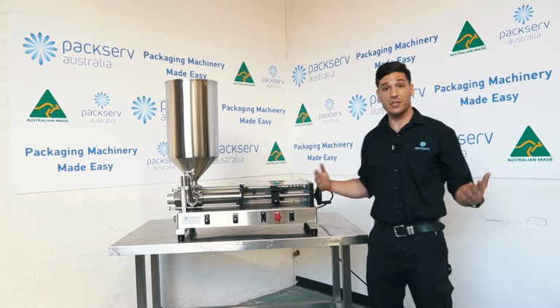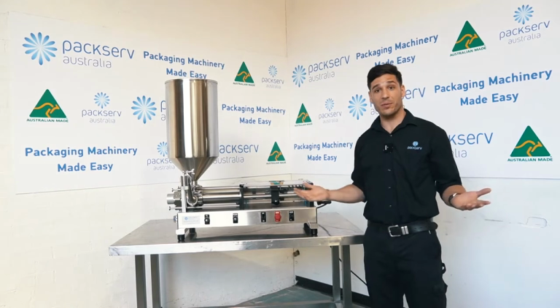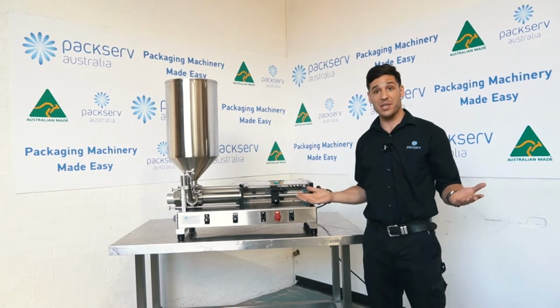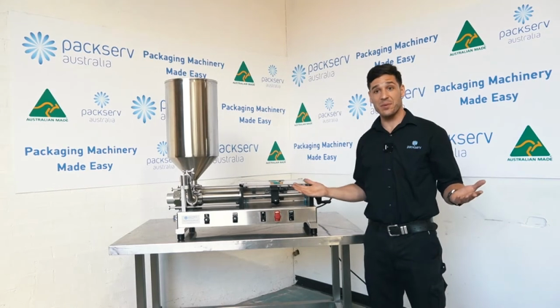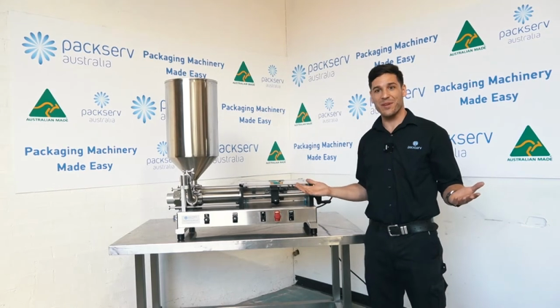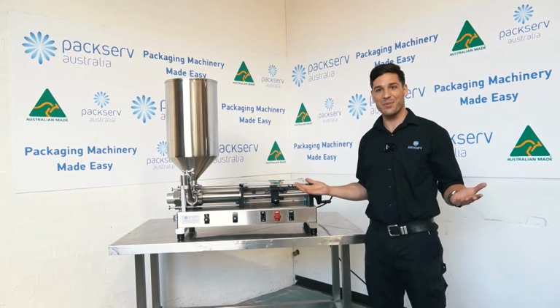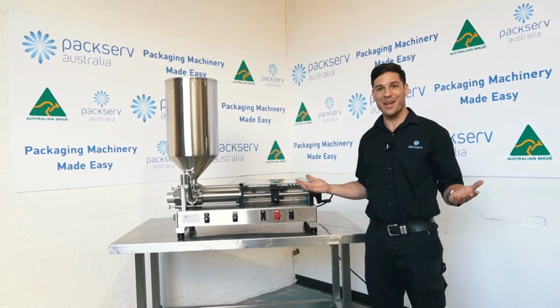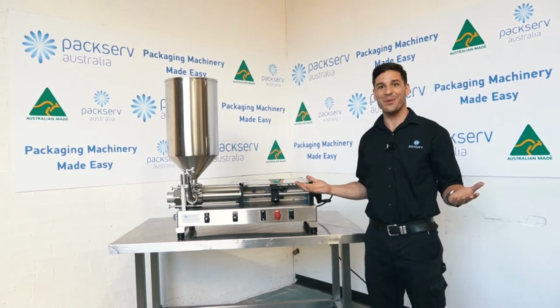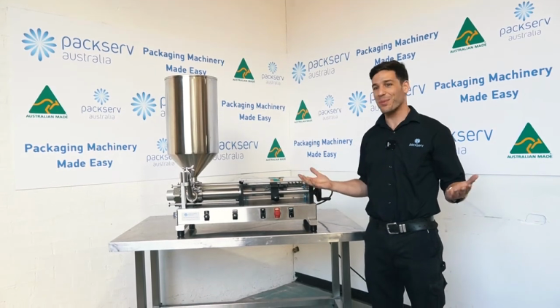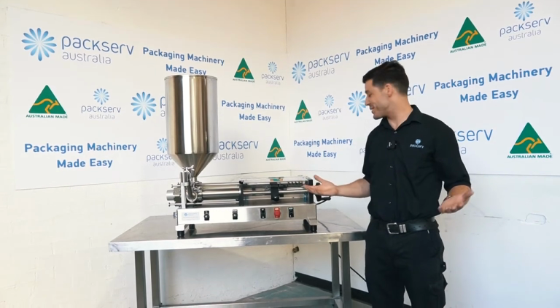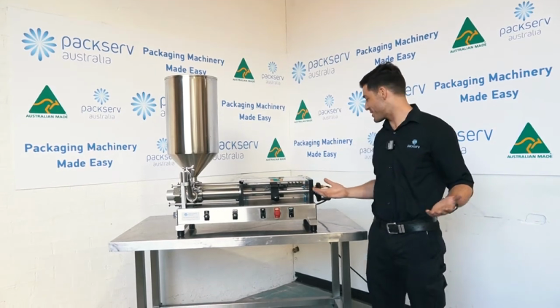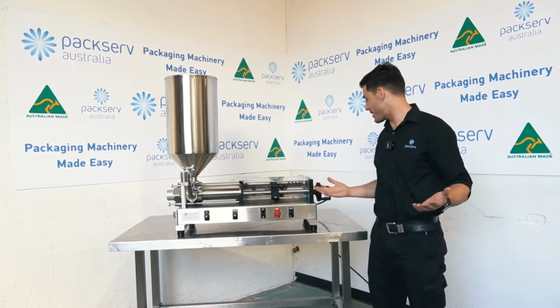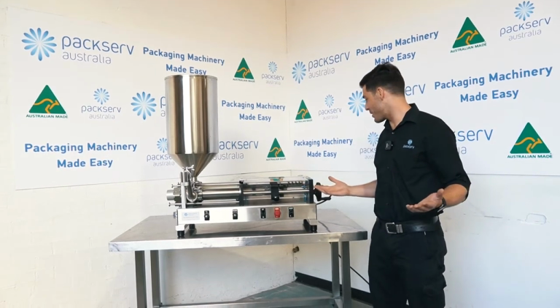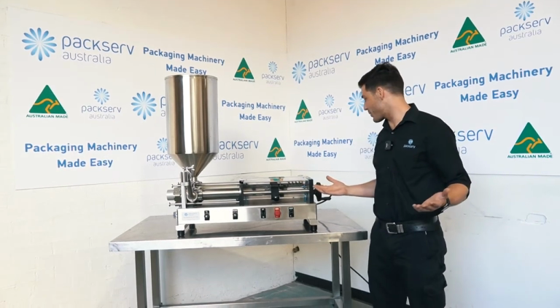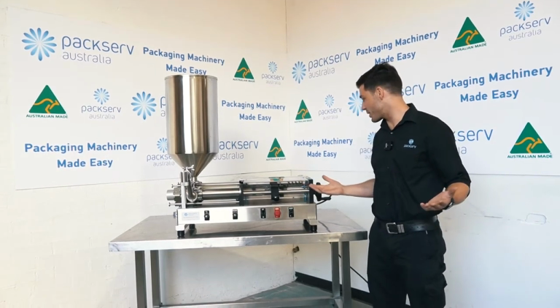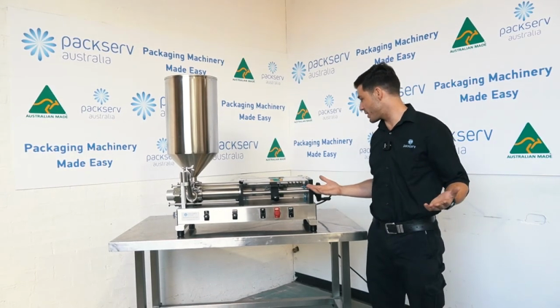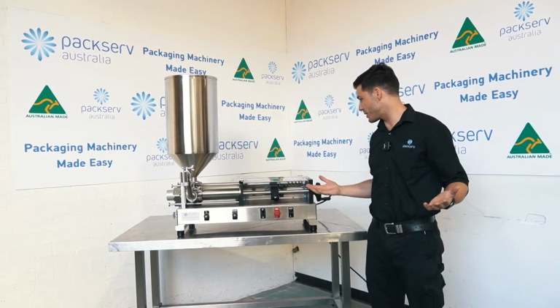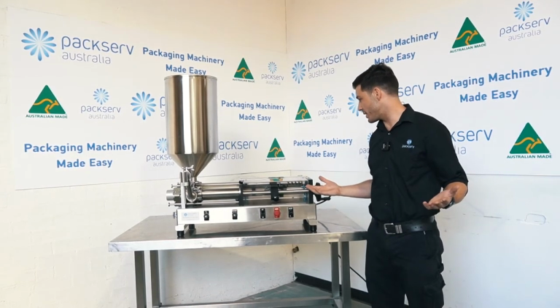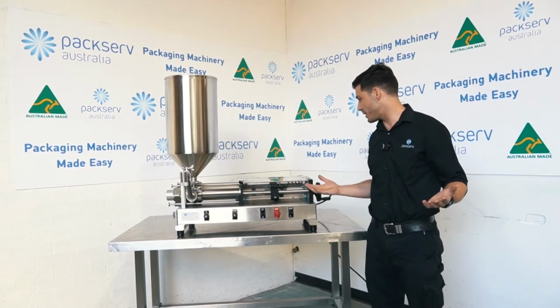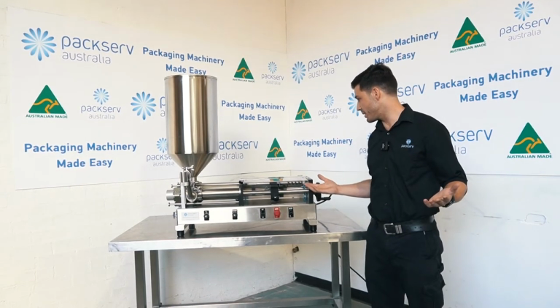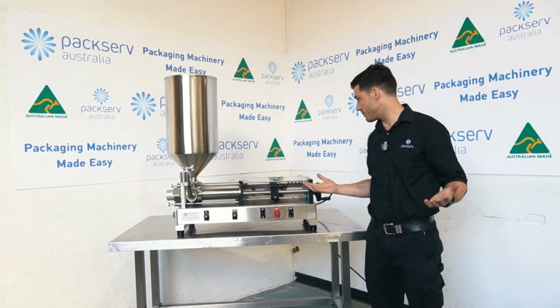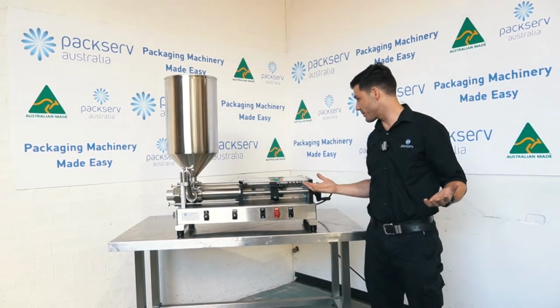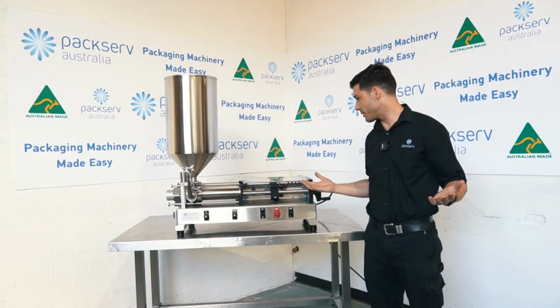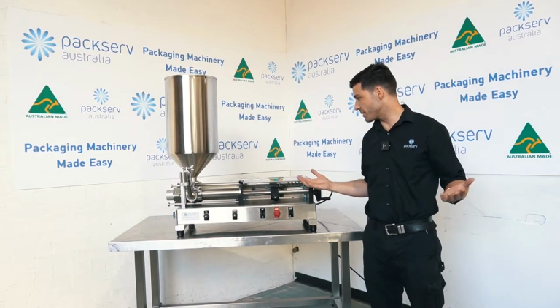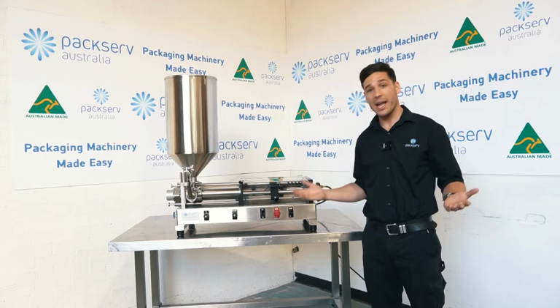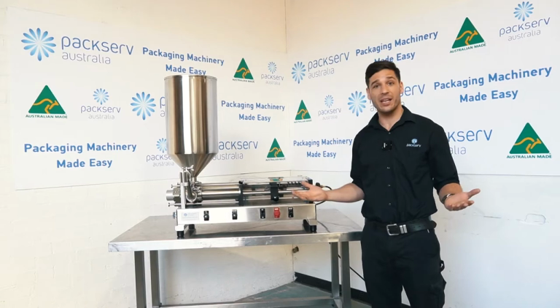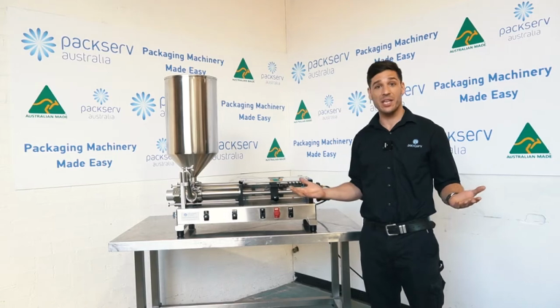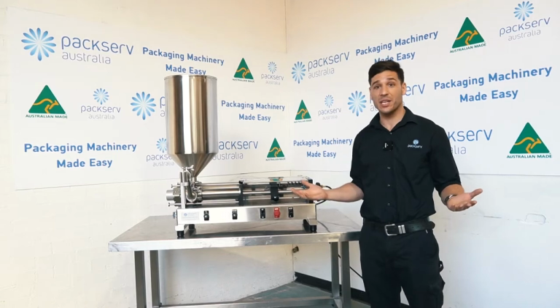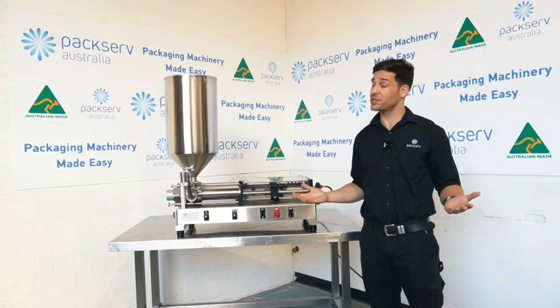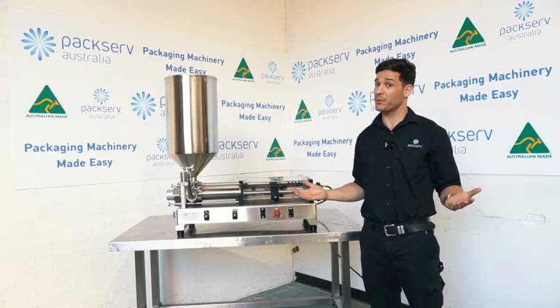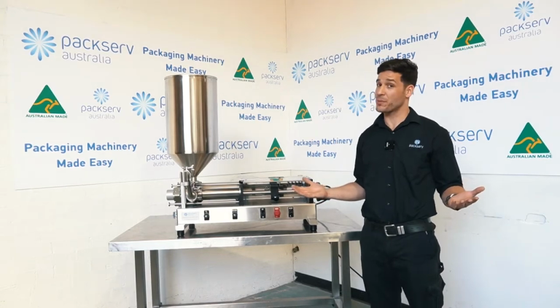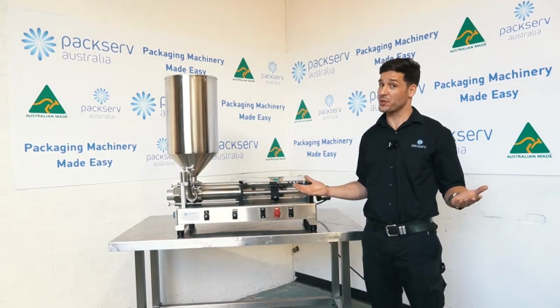That's a quick rundown of the PFM3 and all the buttons. Any other details, have a look at the manual.